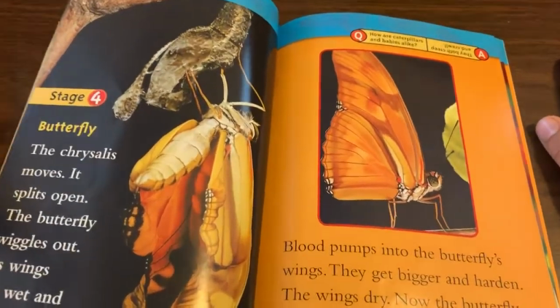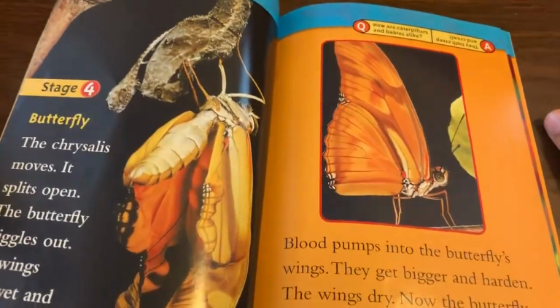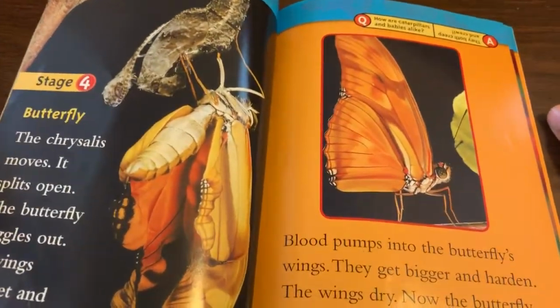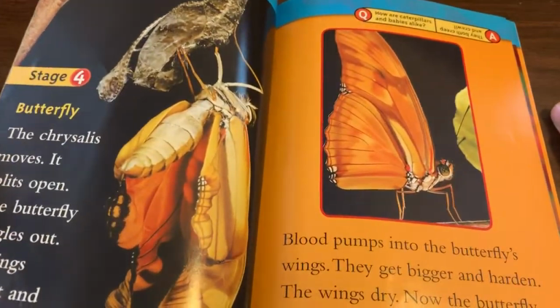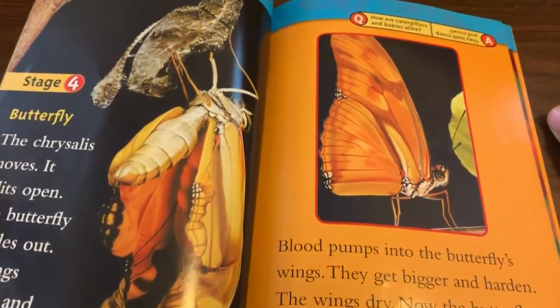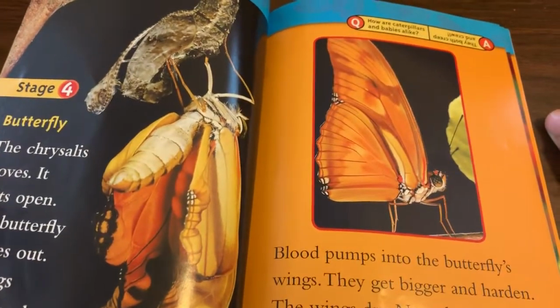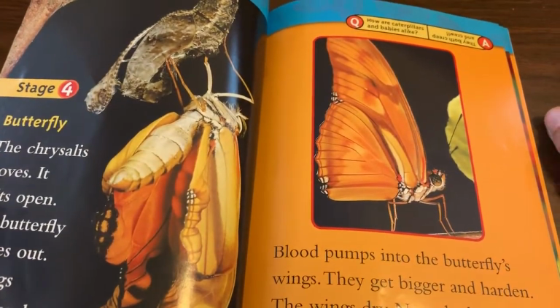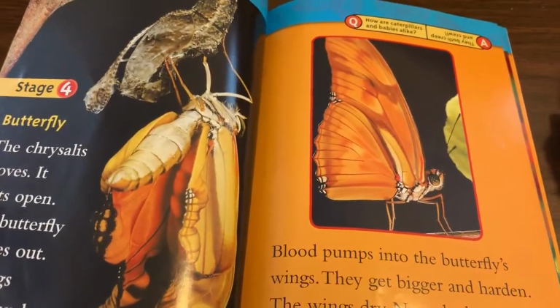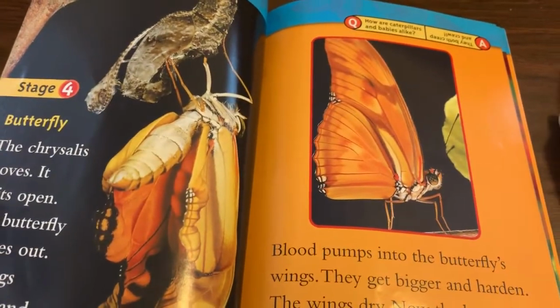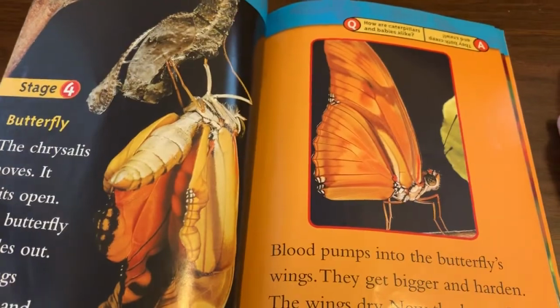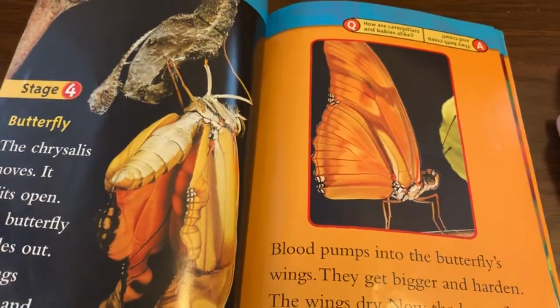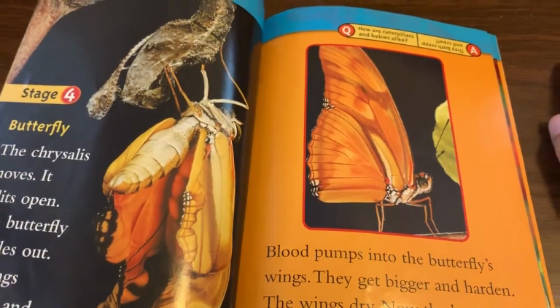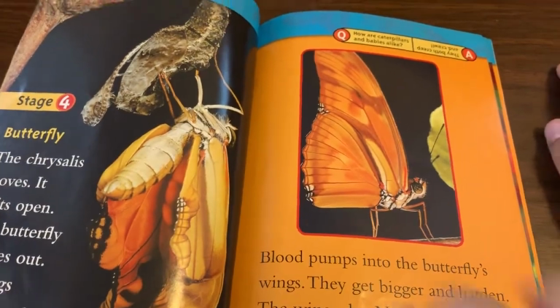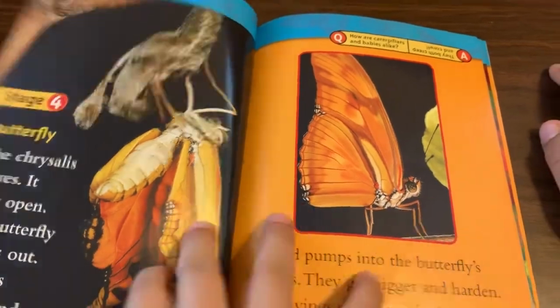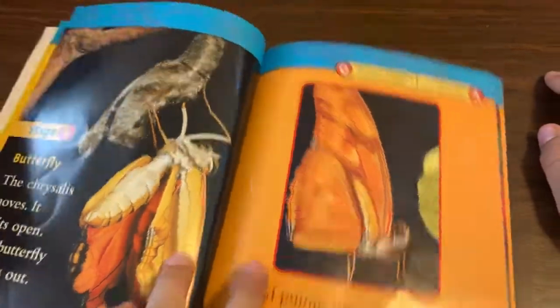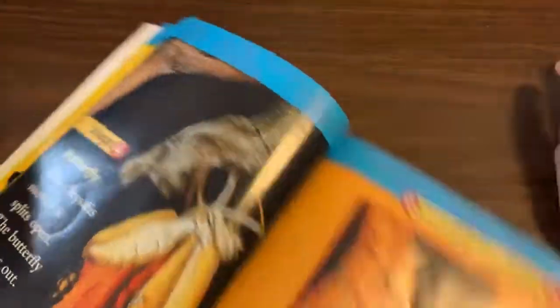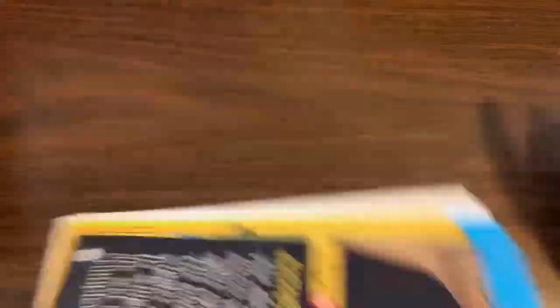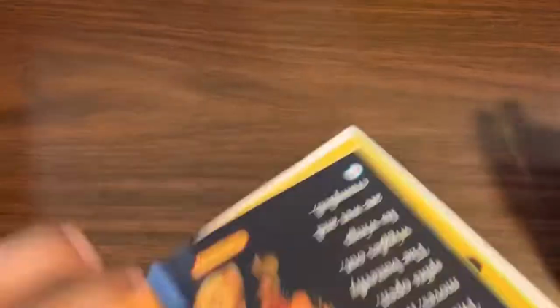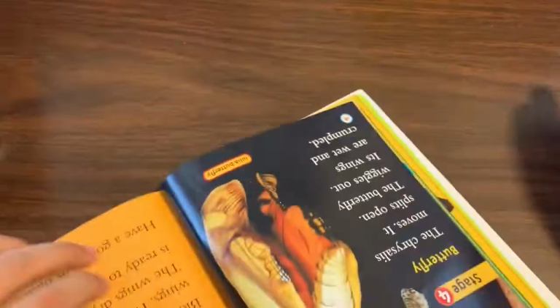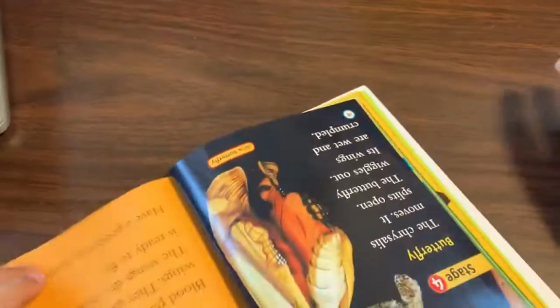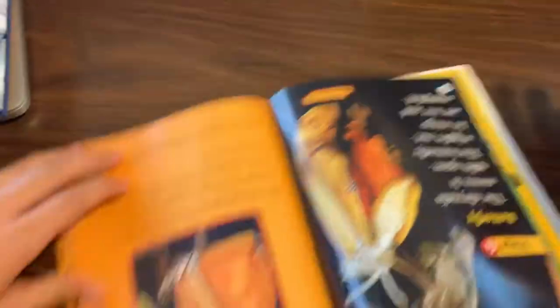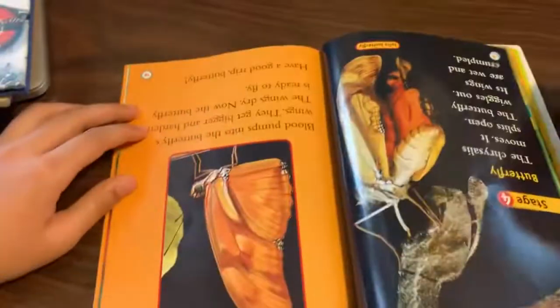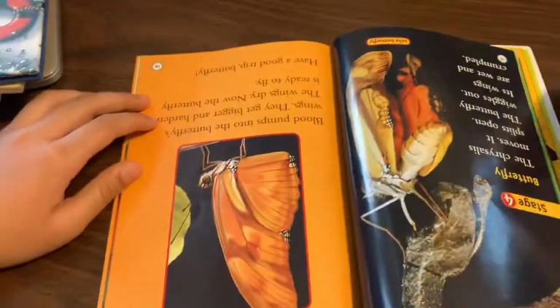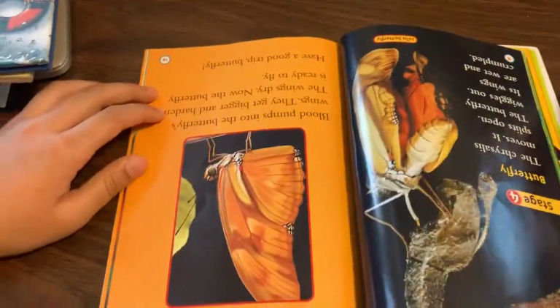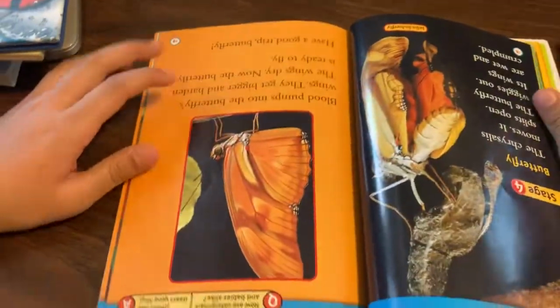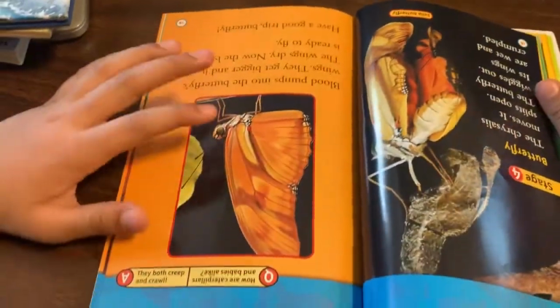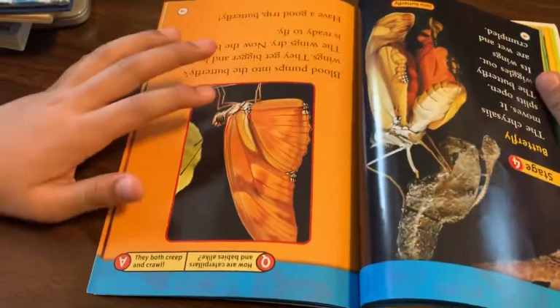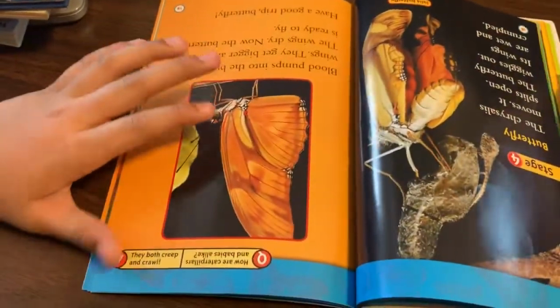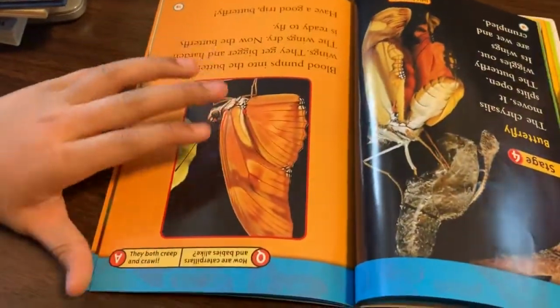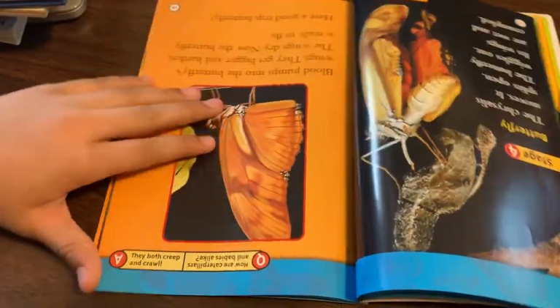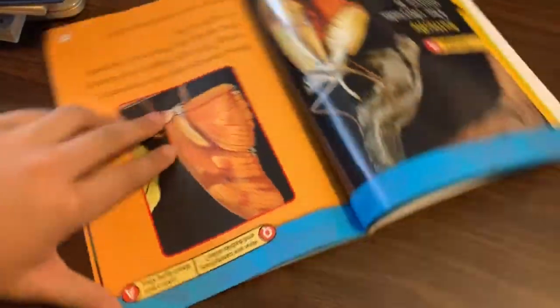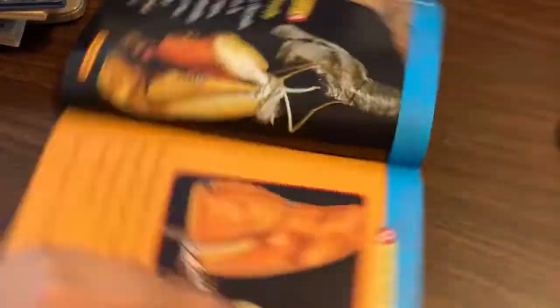Question. How are caterpillars and babies alike? Answer. They both creep and crawl.